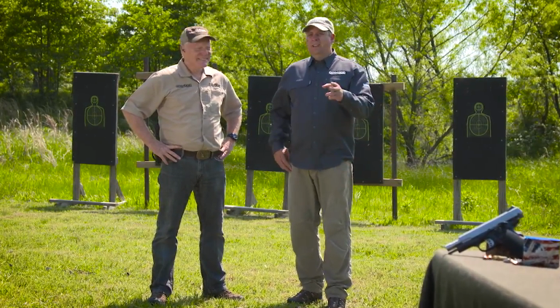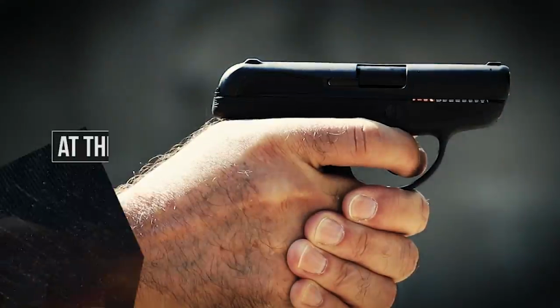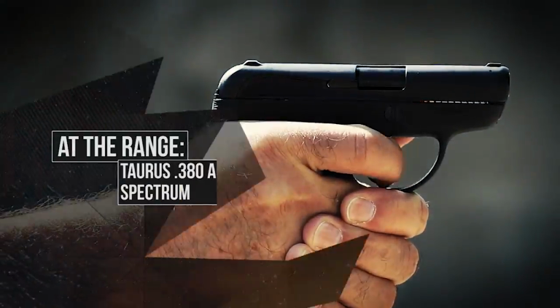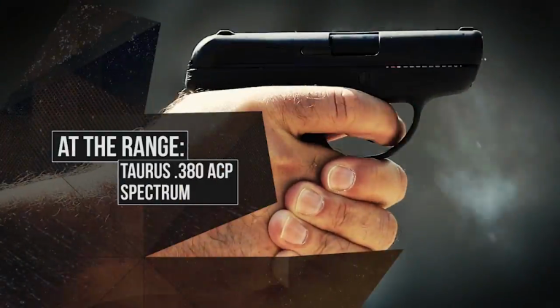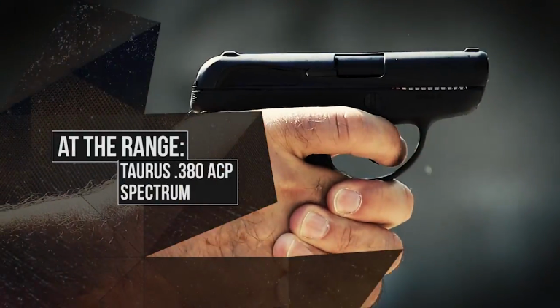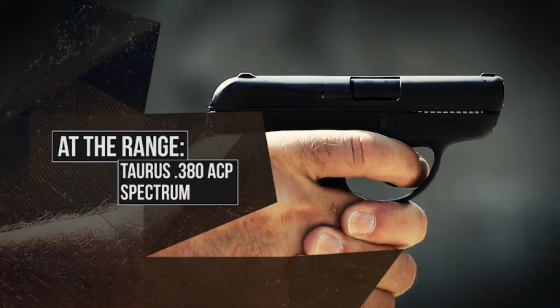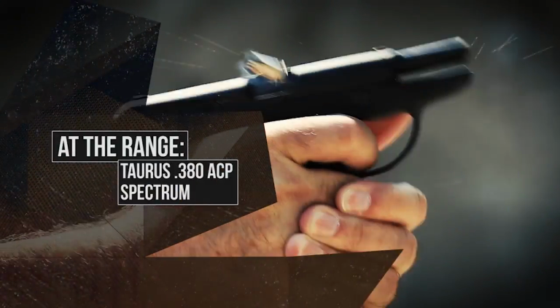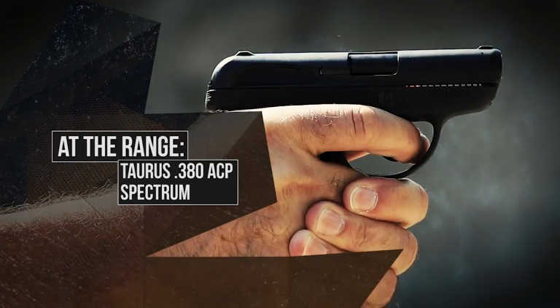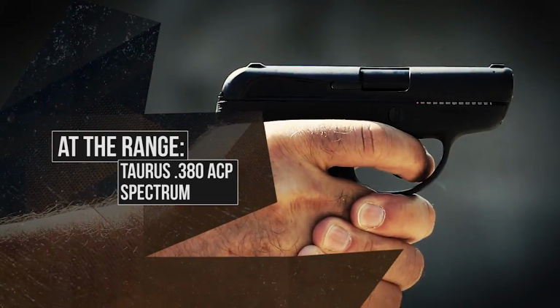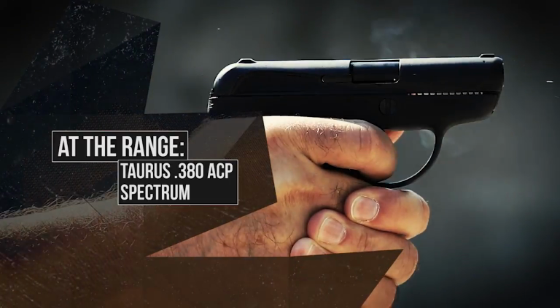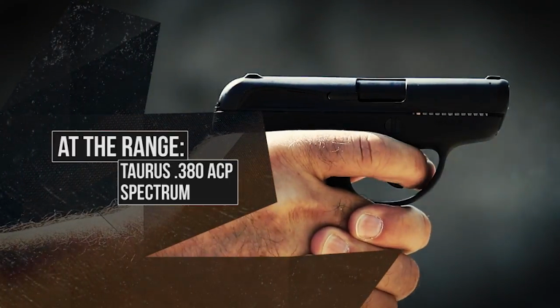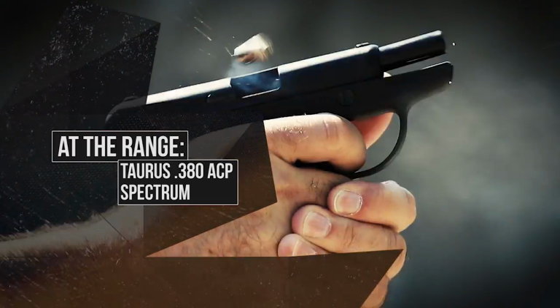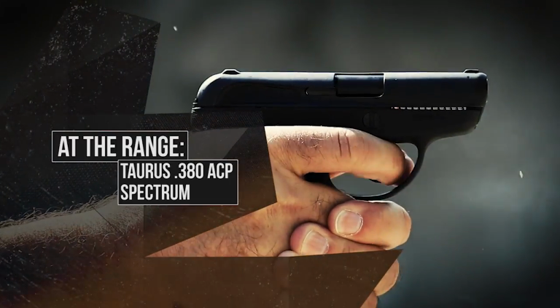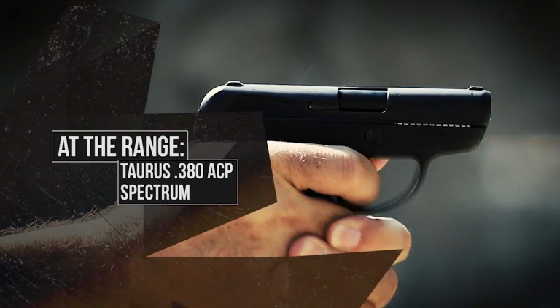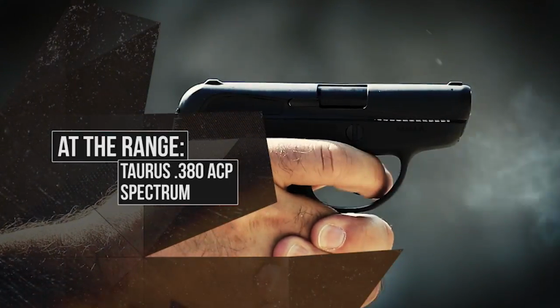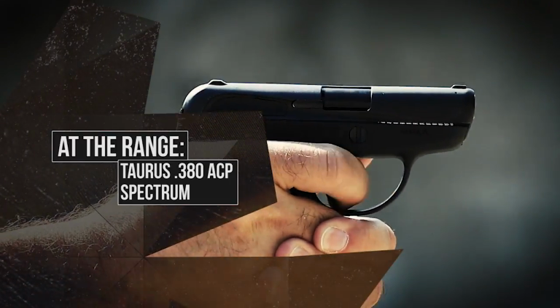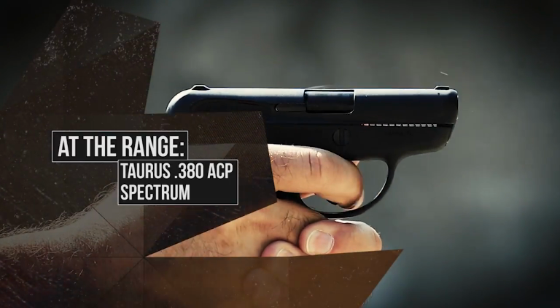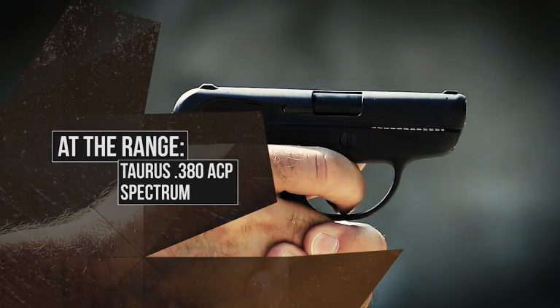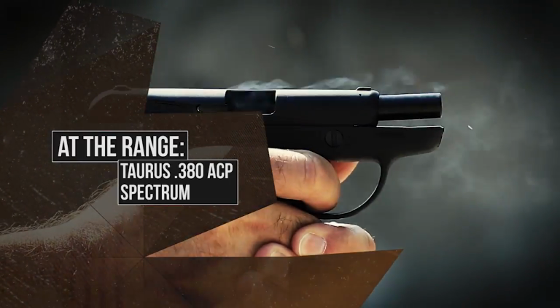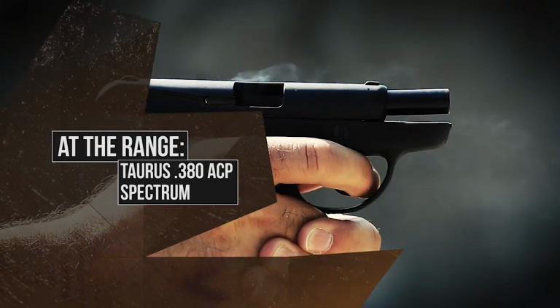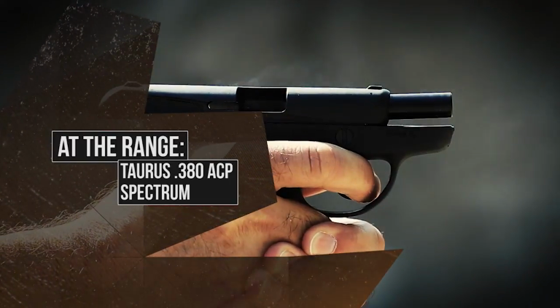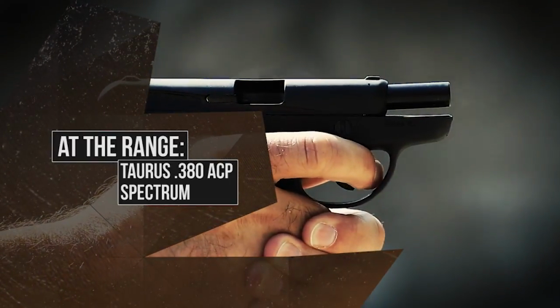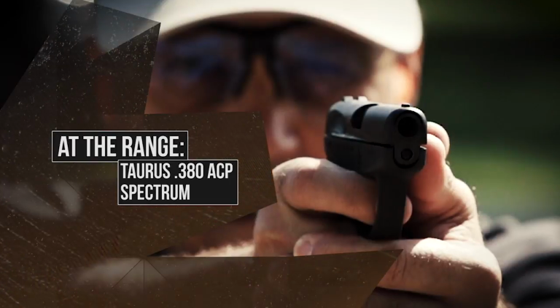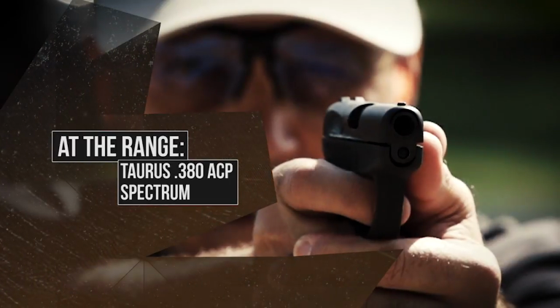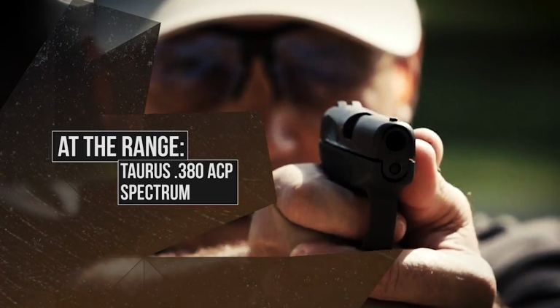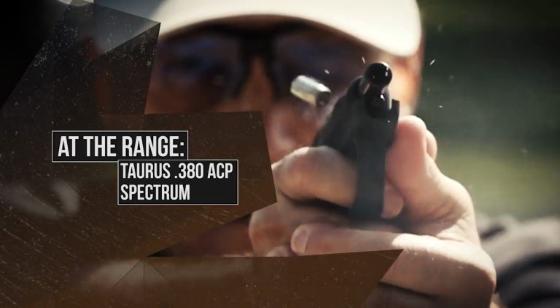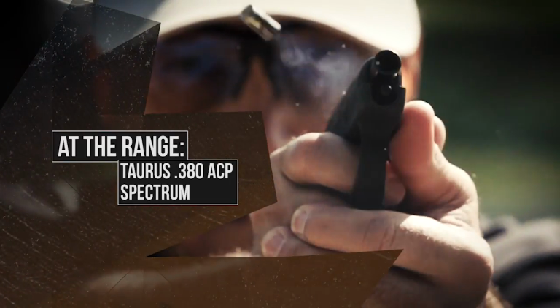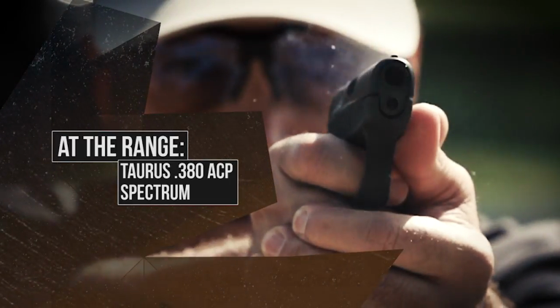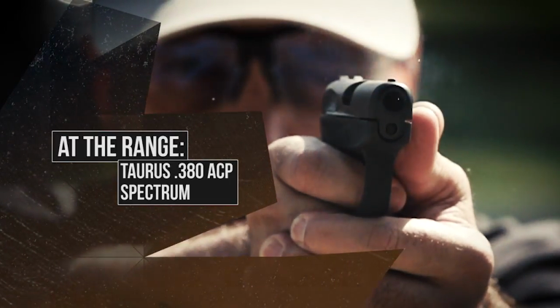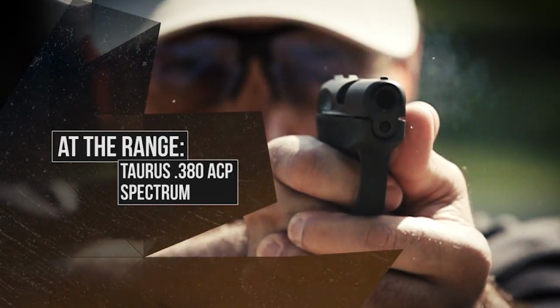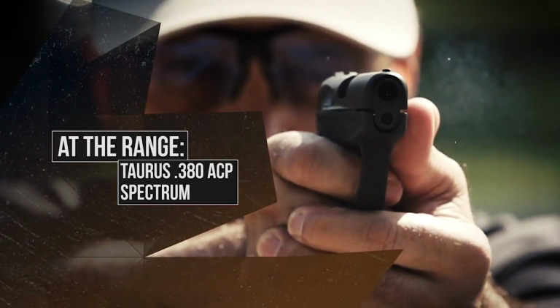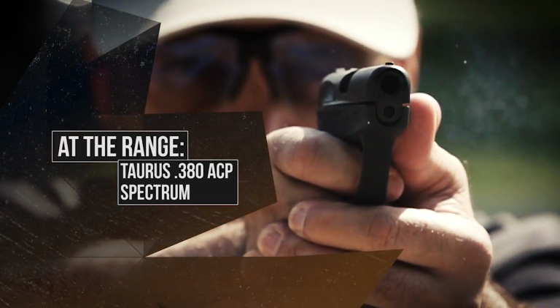At the range this week we're going to take a look at the Corus Spectrum. This is a .380 with a lot of potential for carry.